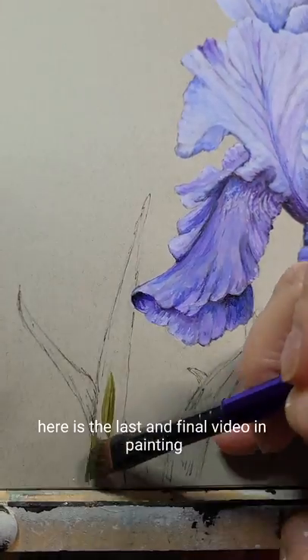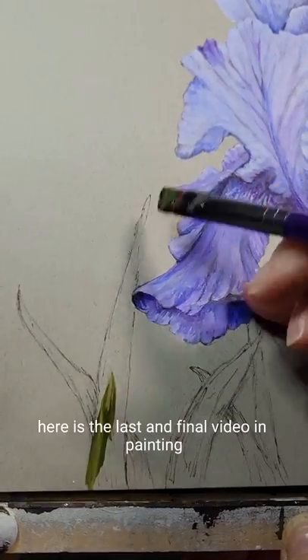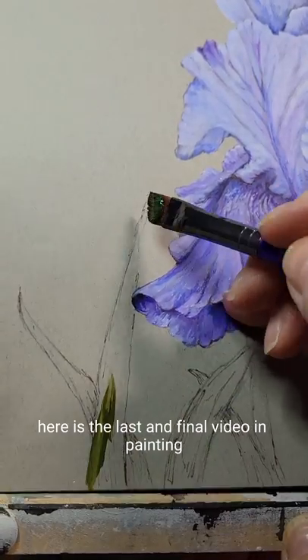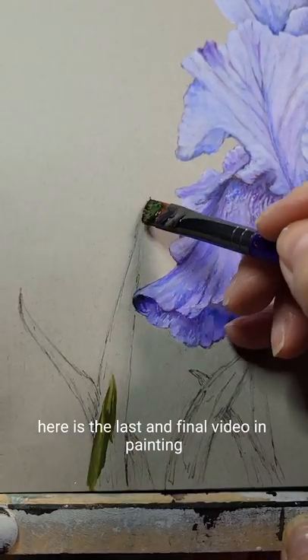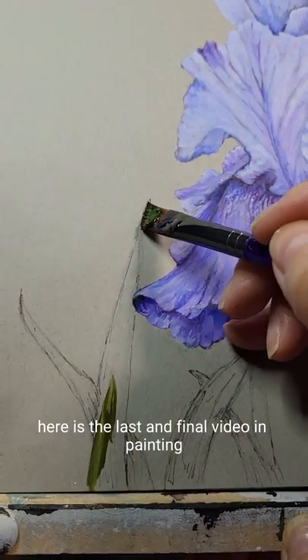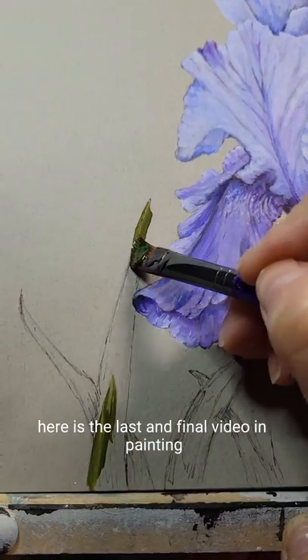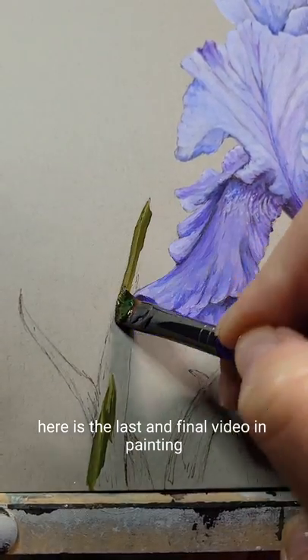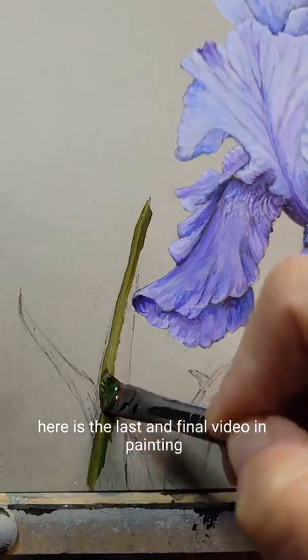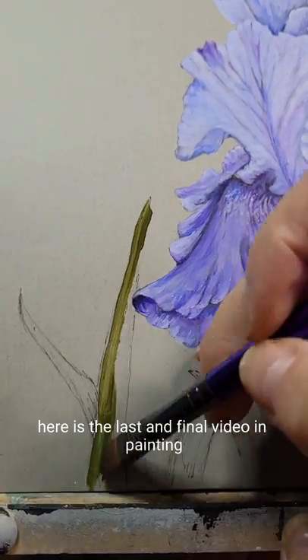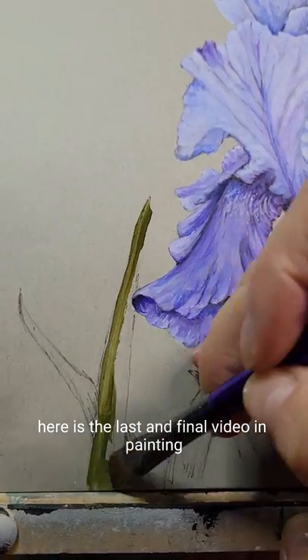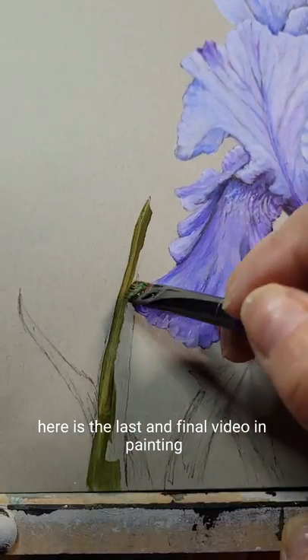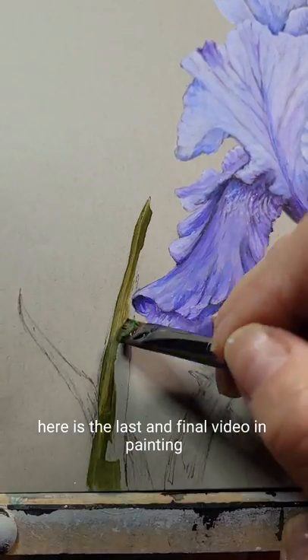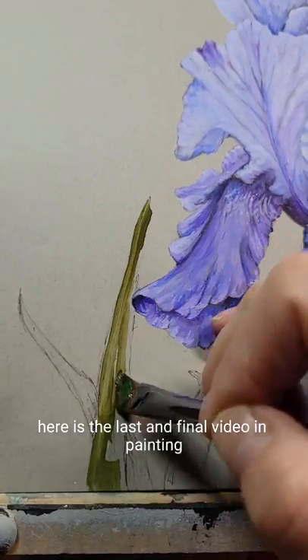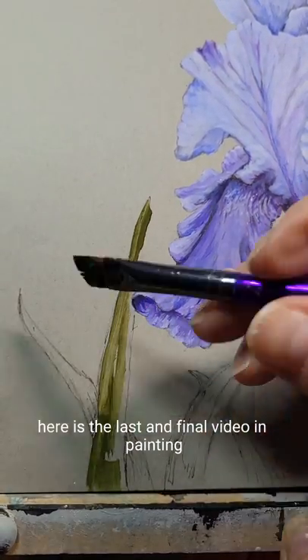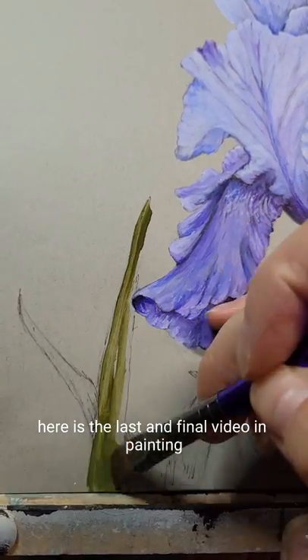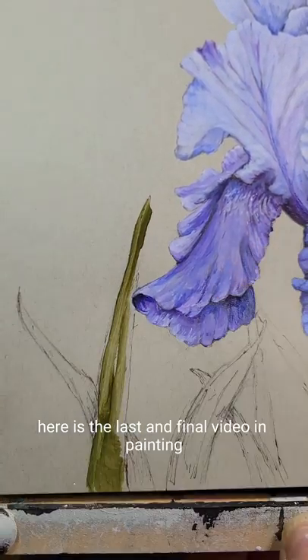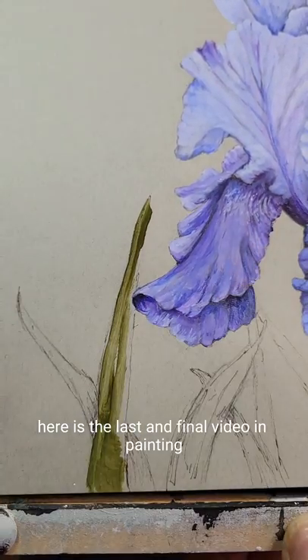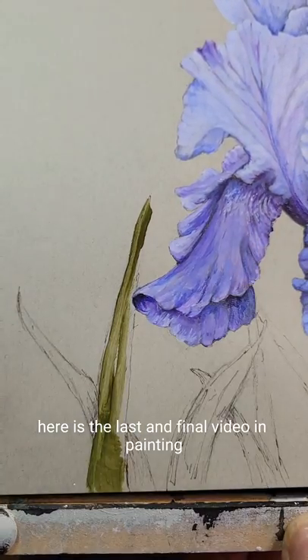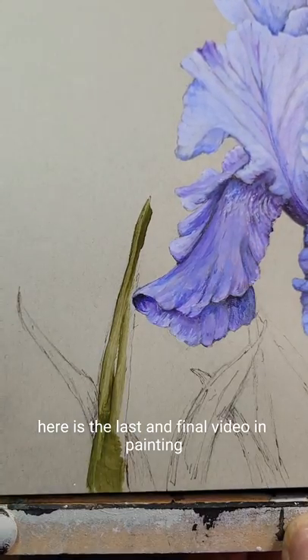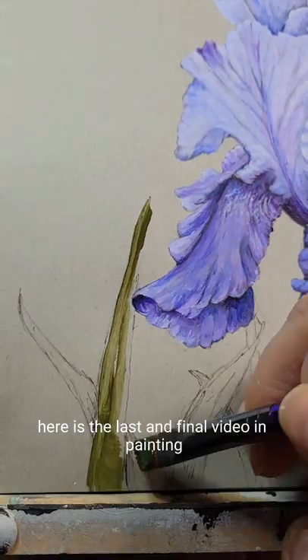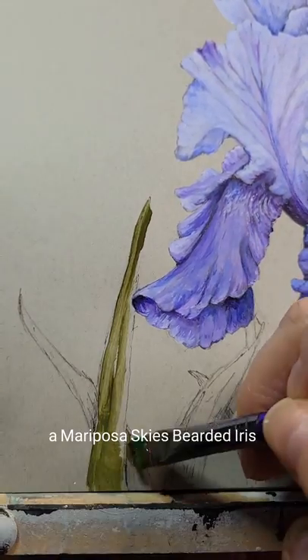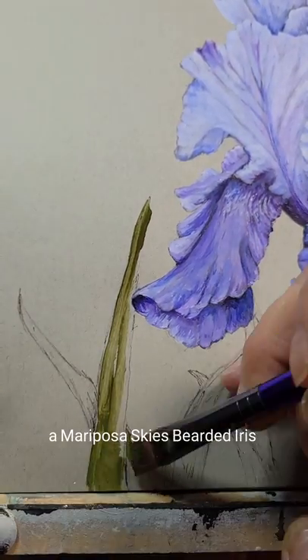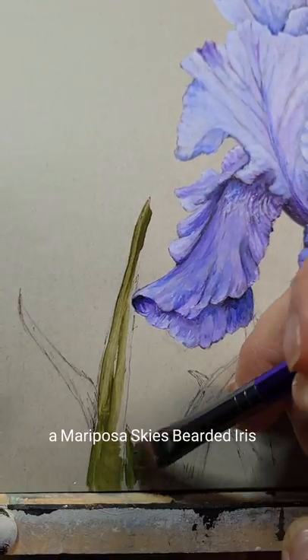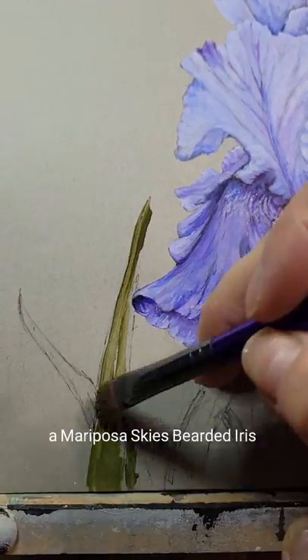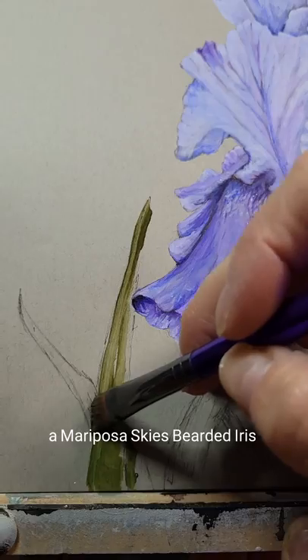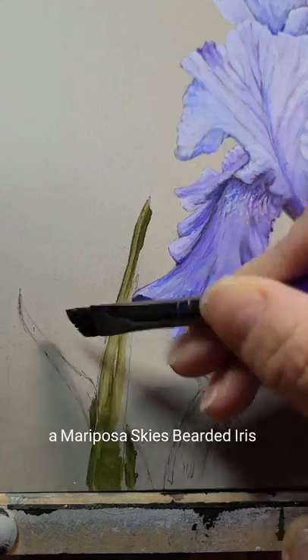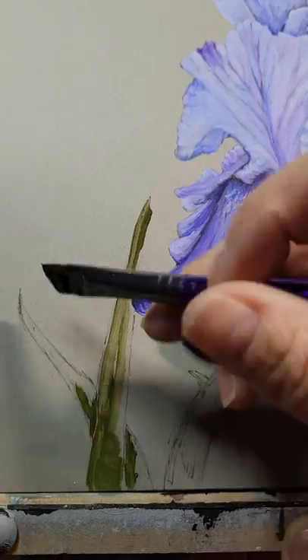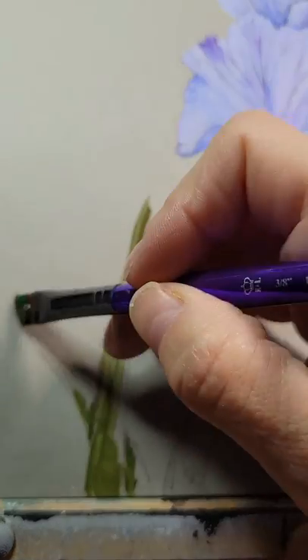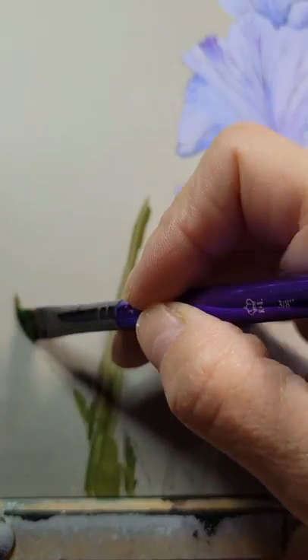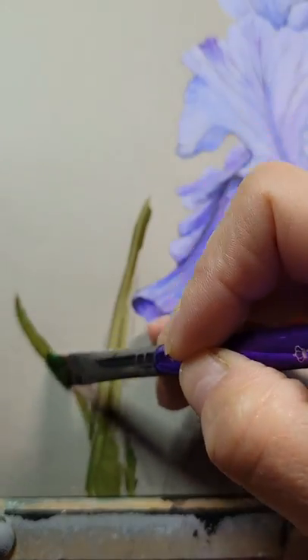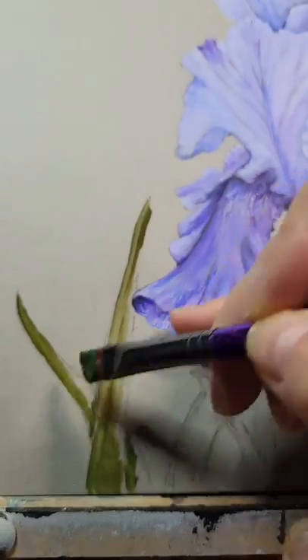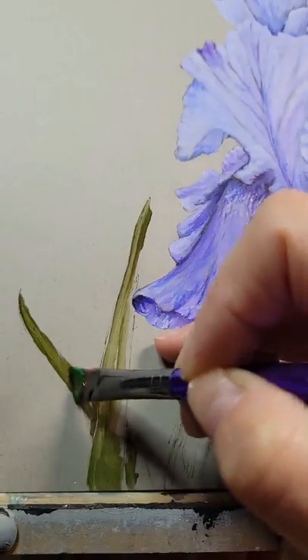Here is the last and final video in painting a Mariposa Skies bearded iris.